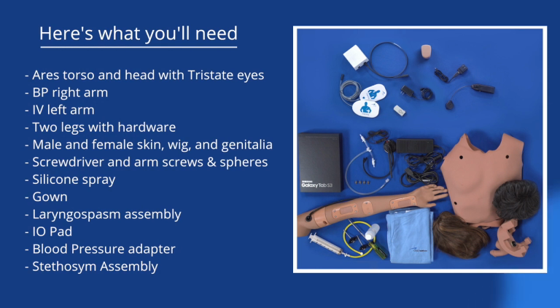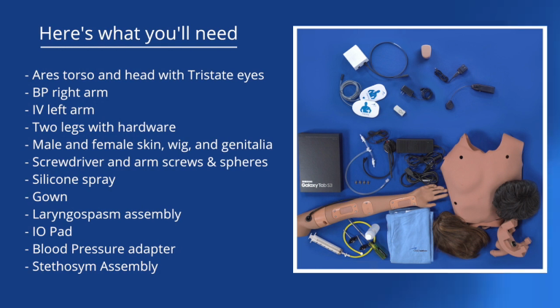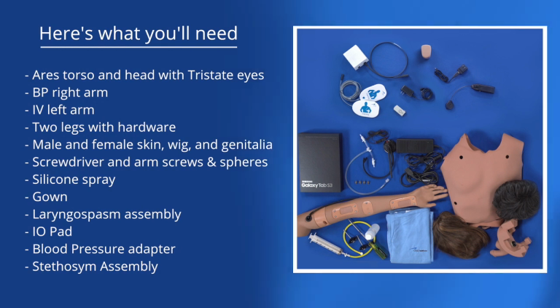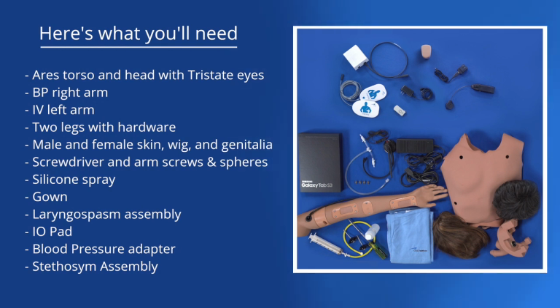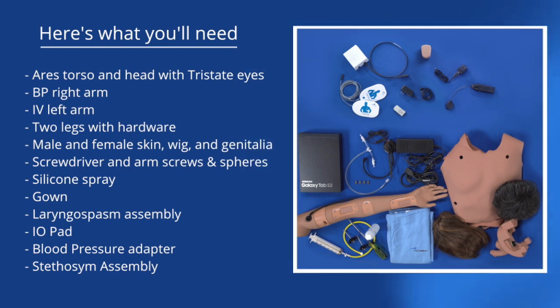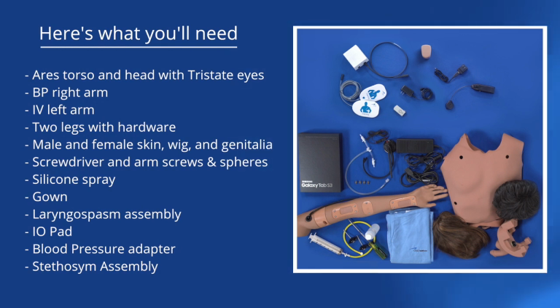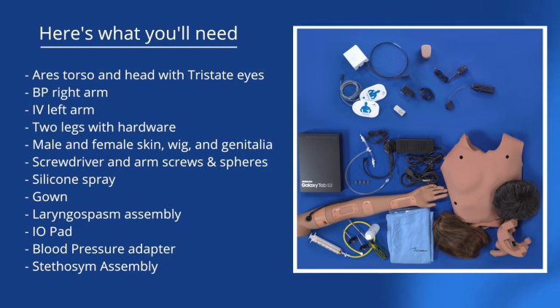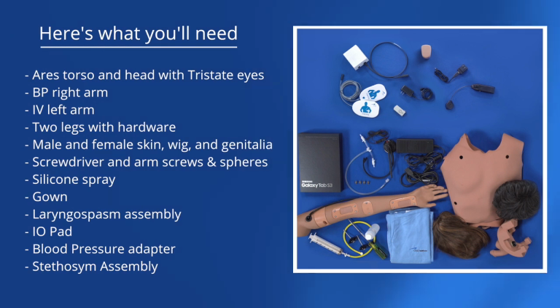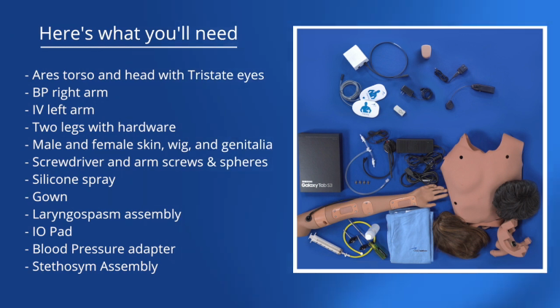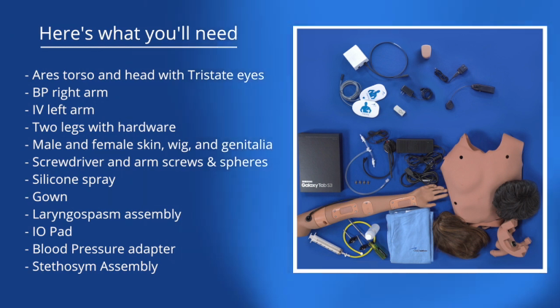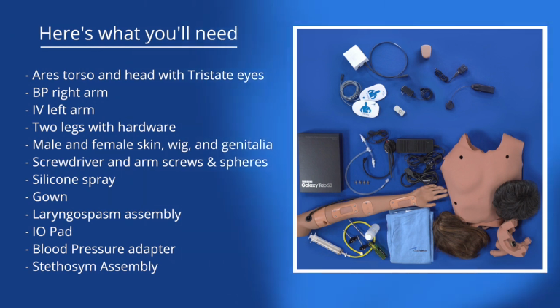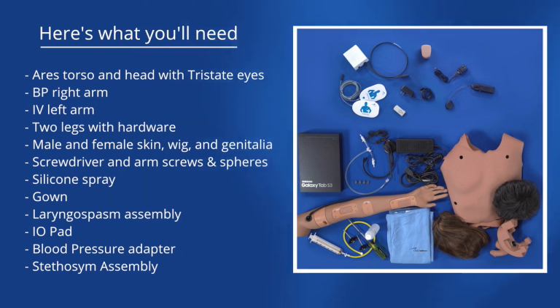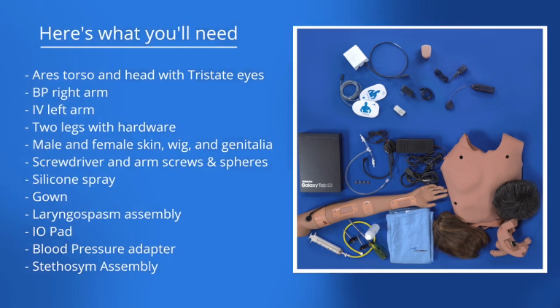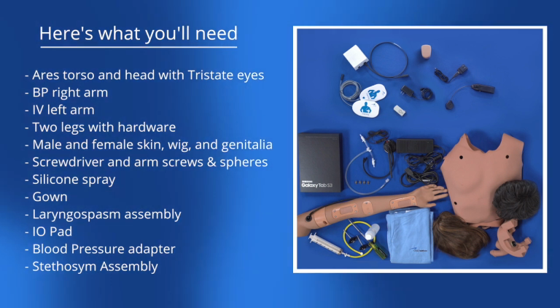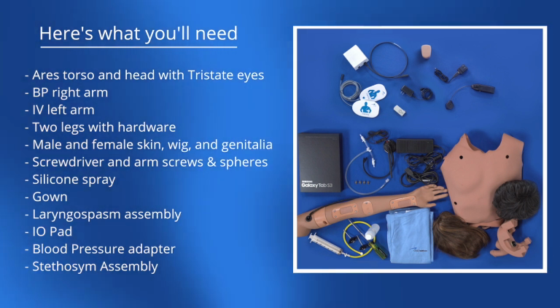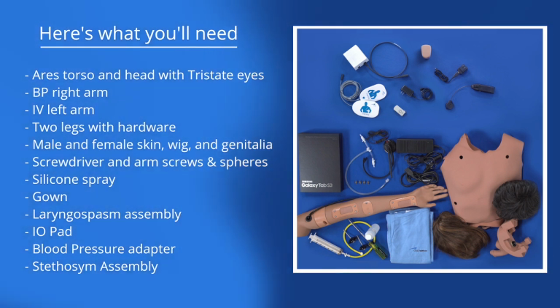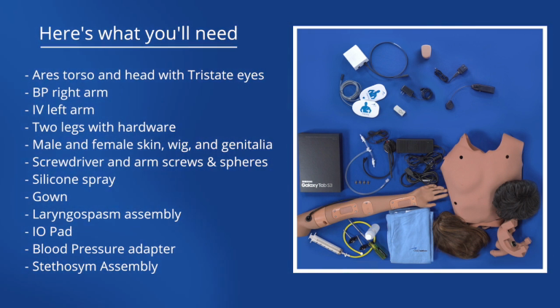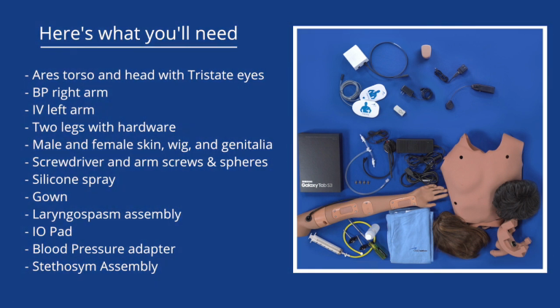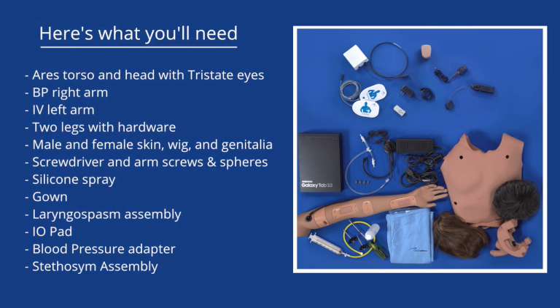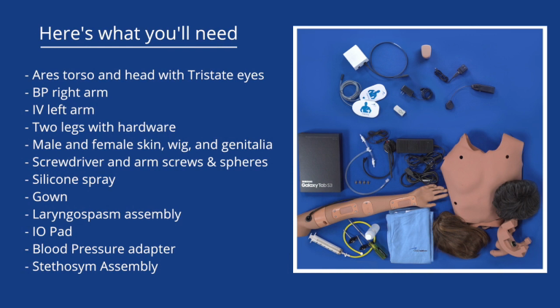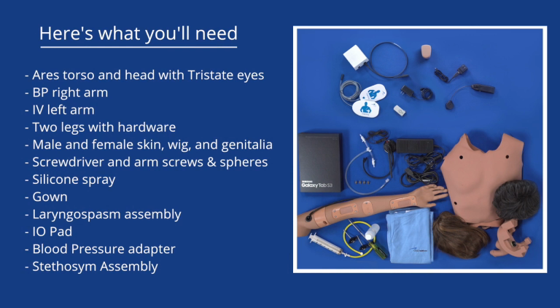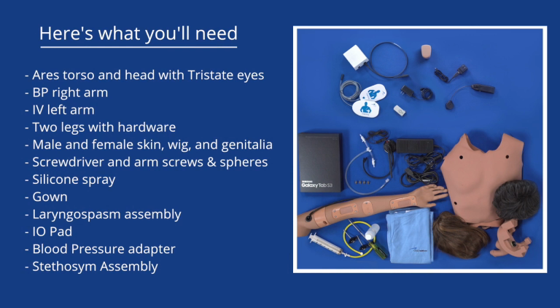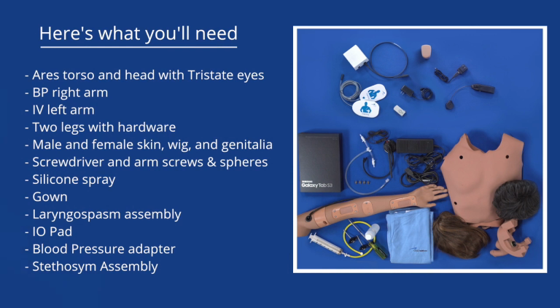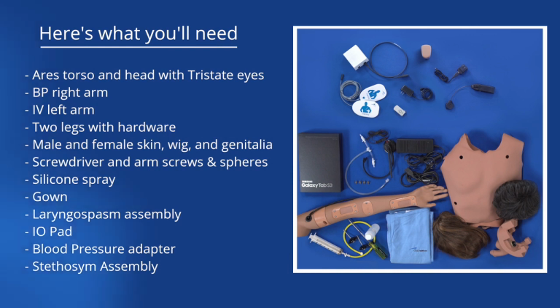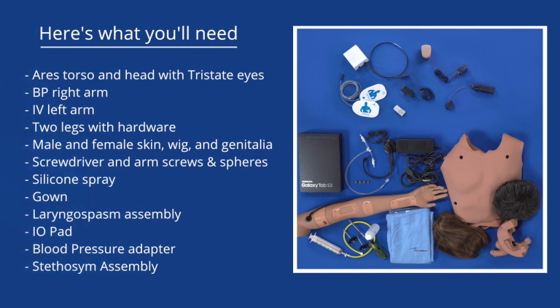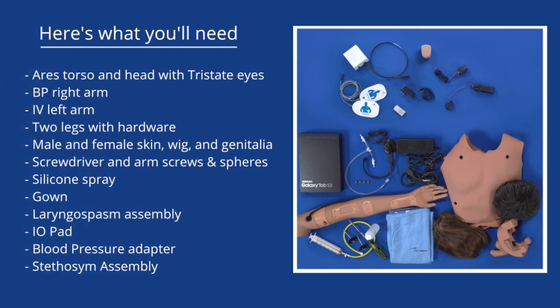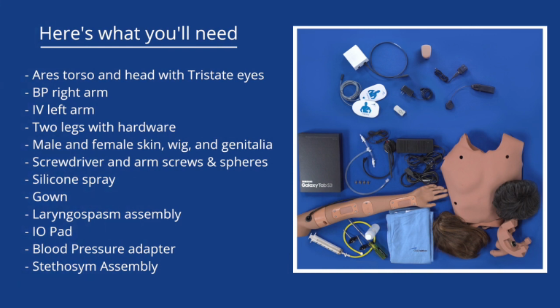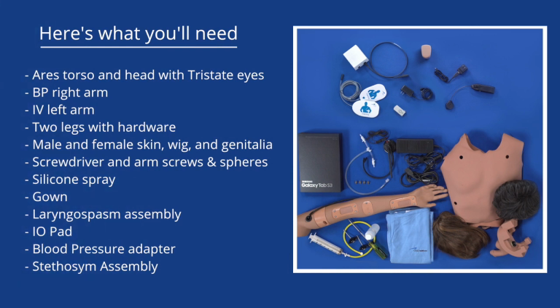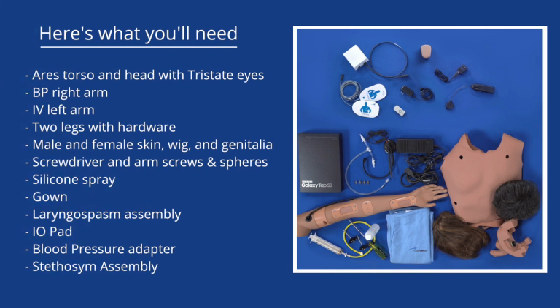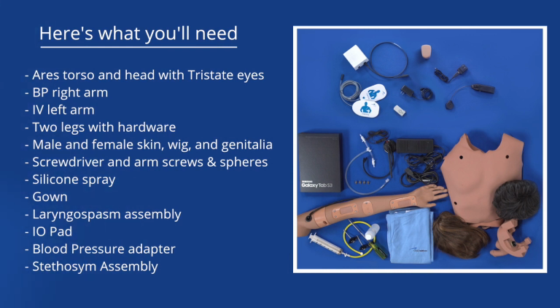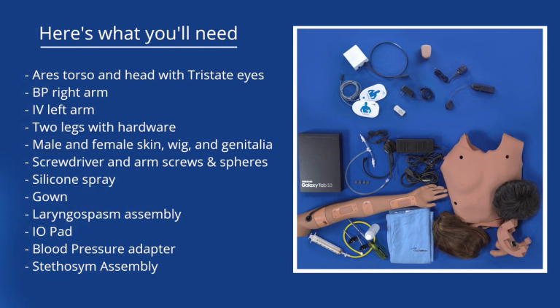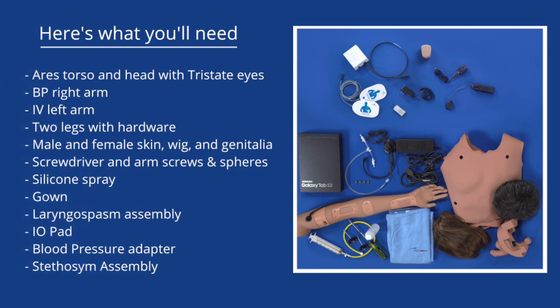Silicone spray and gown are also included, along with the laryngospasm assembly, IO pad, blood pressure adapter, and stethoscope assembly.